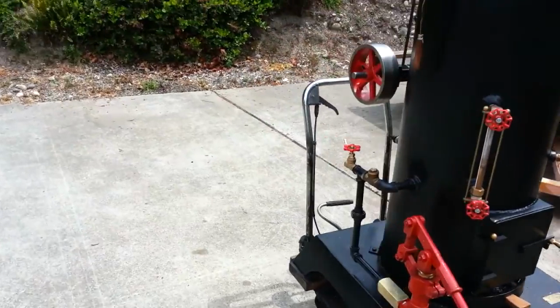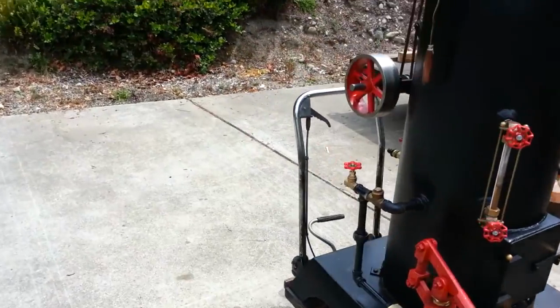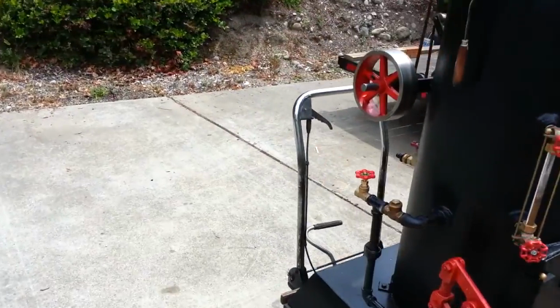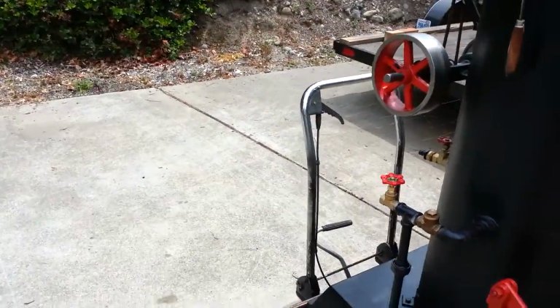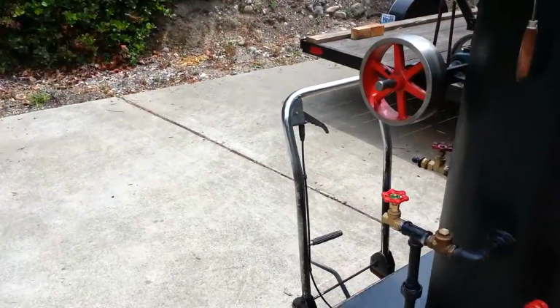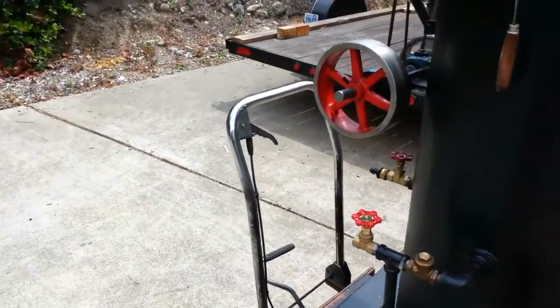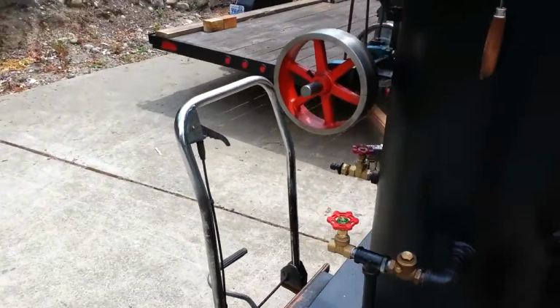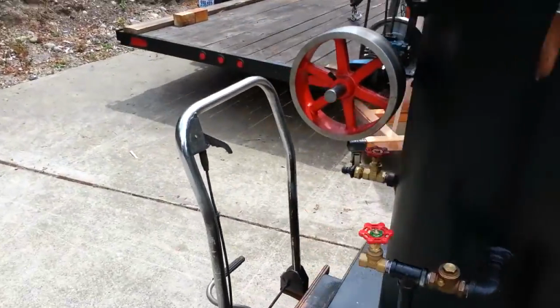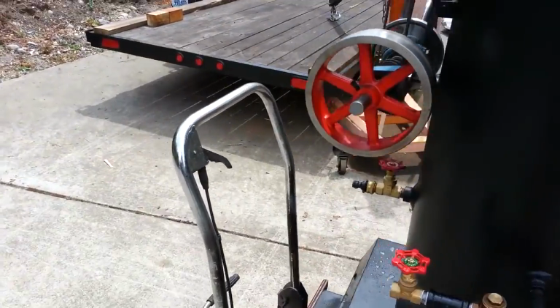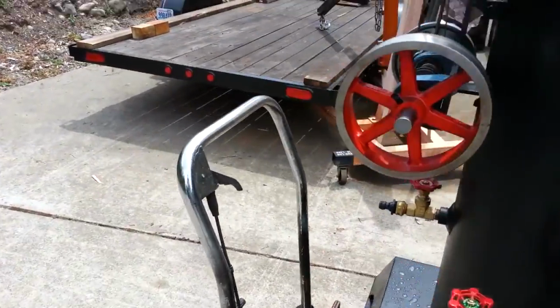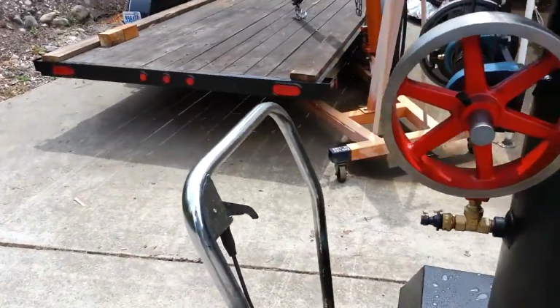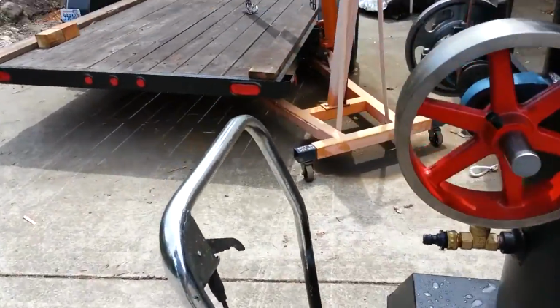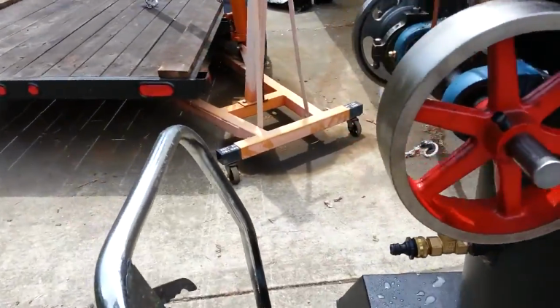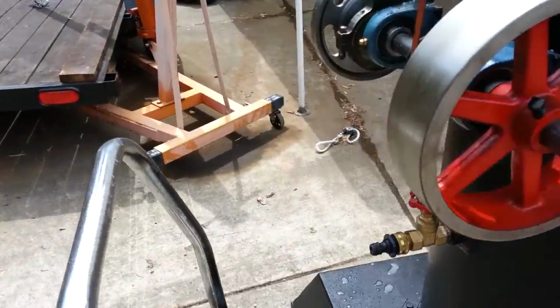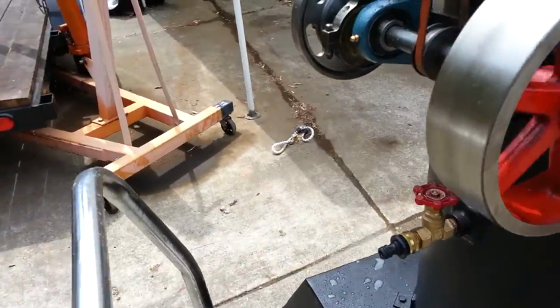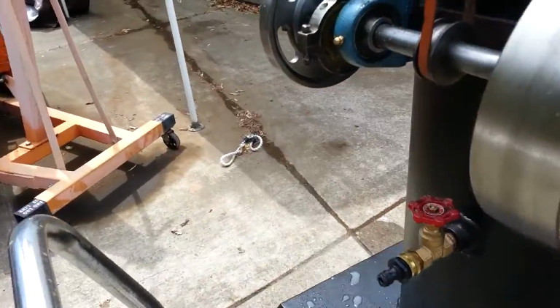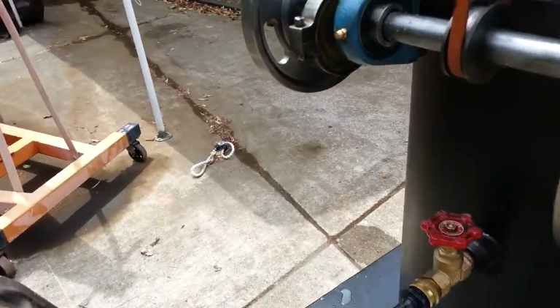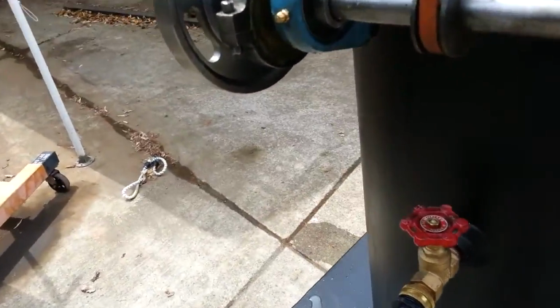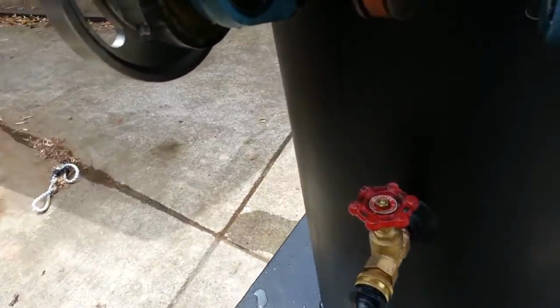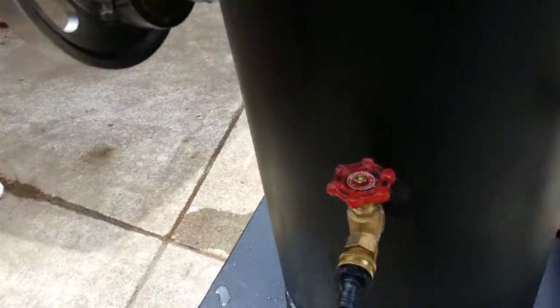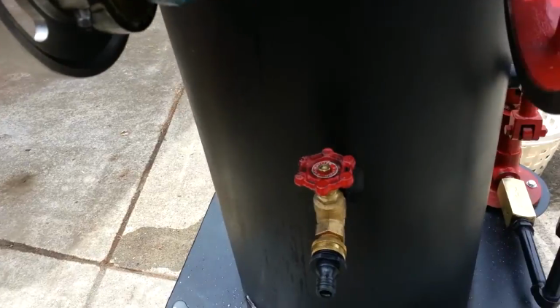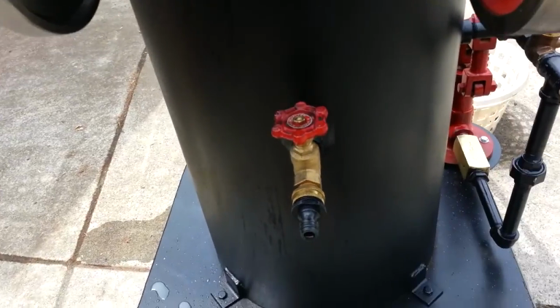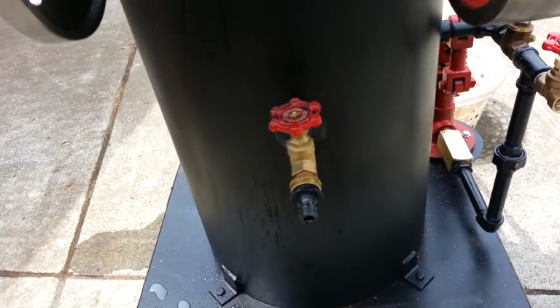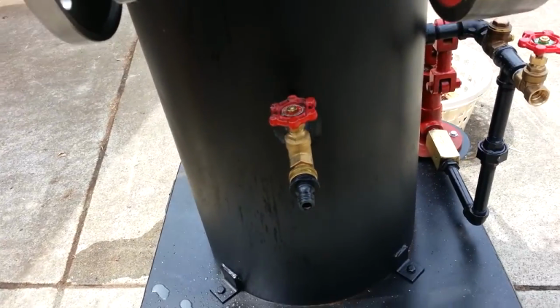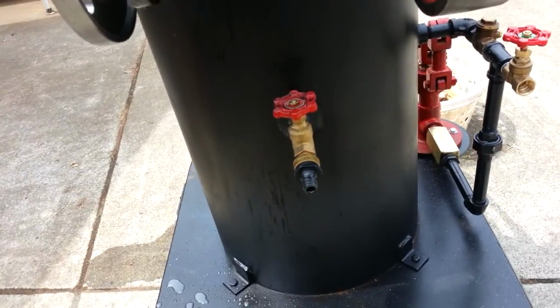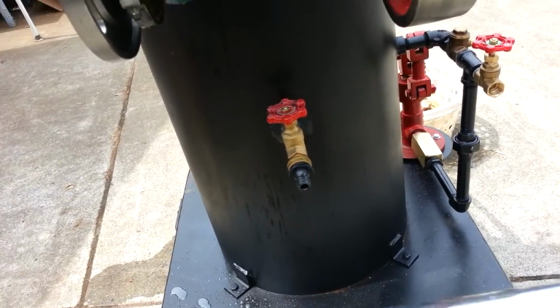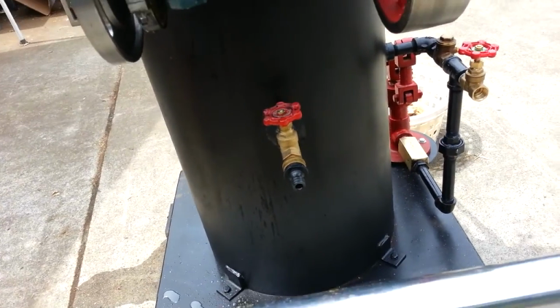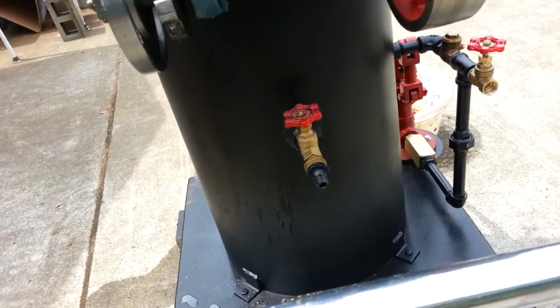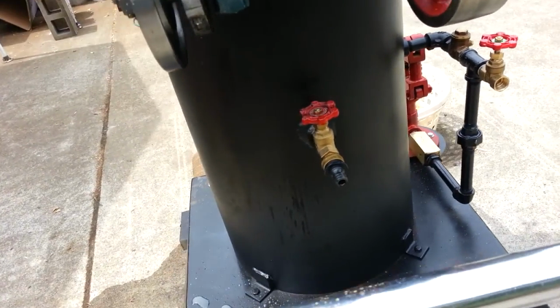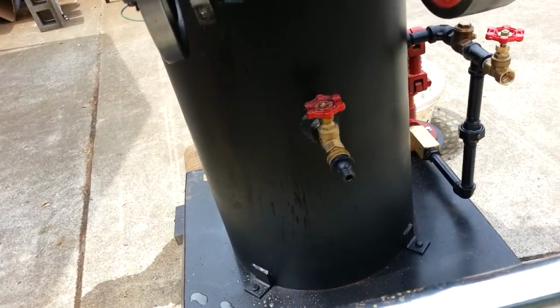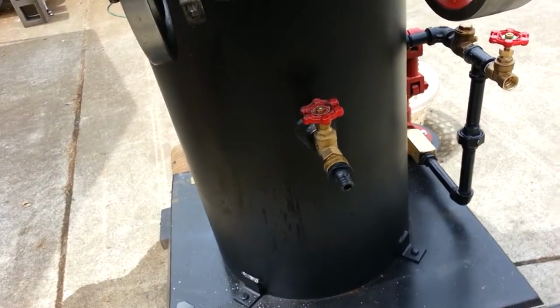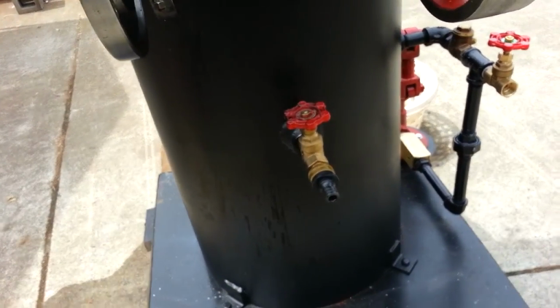I've been successful just draining the water out of the boiler. You can have it at a little bit of an angle if you want, down on this side.